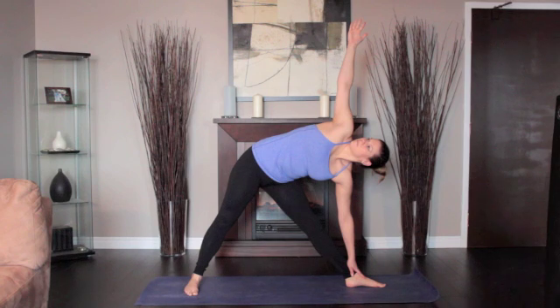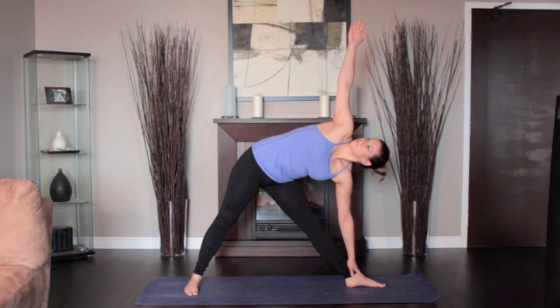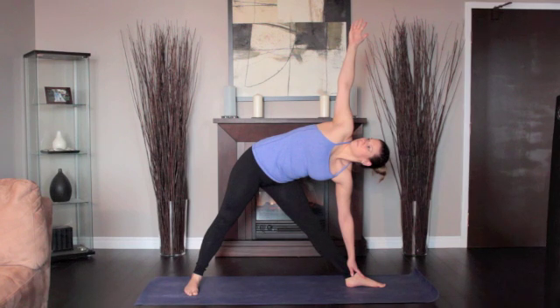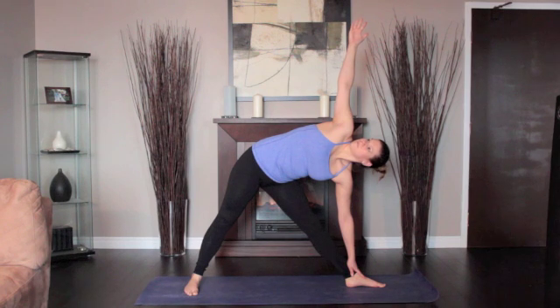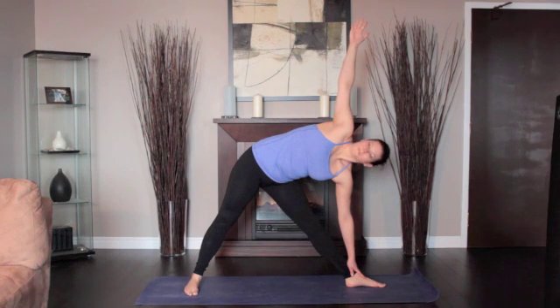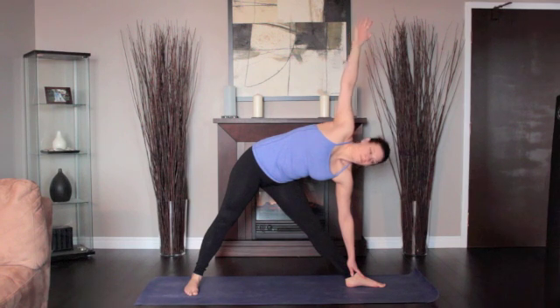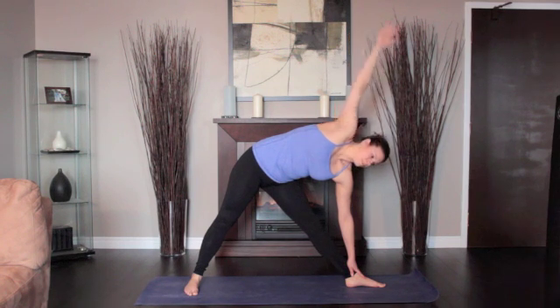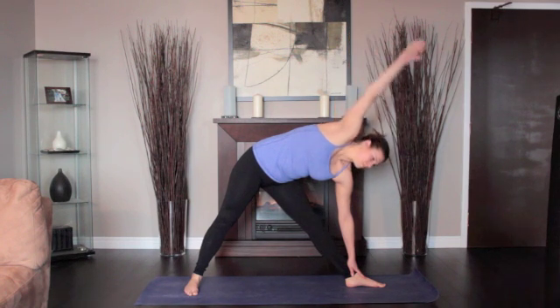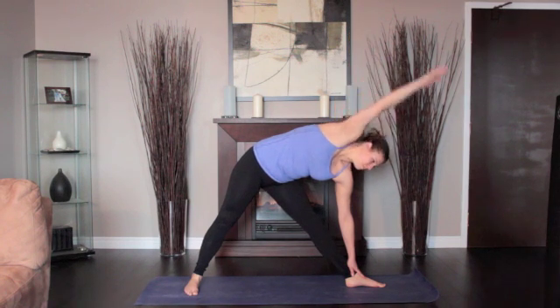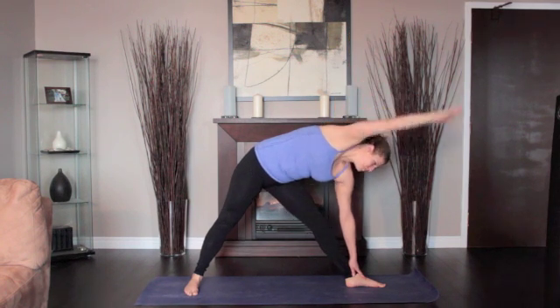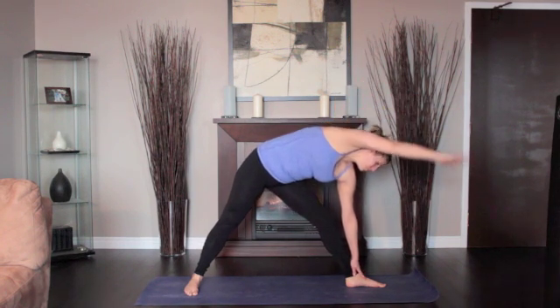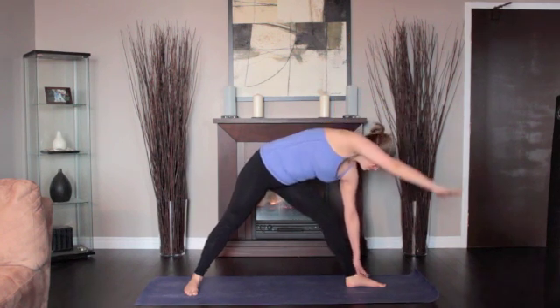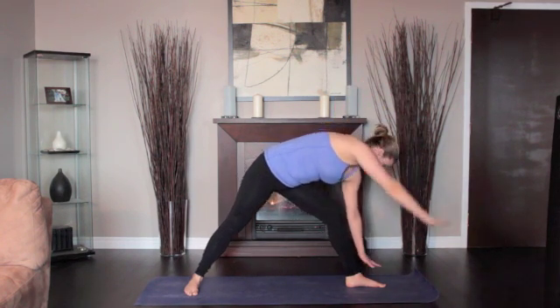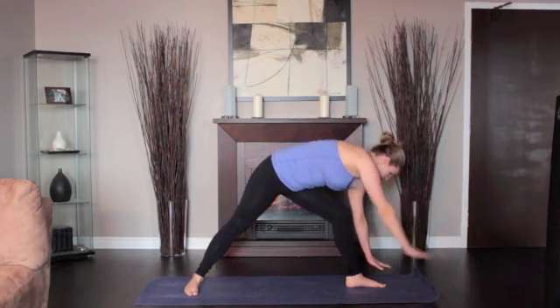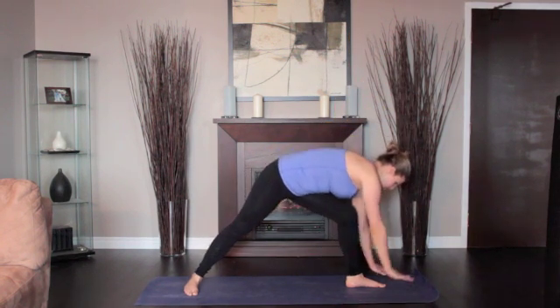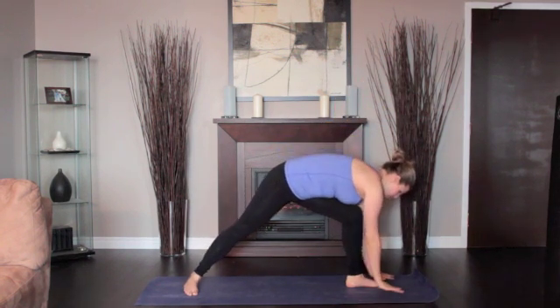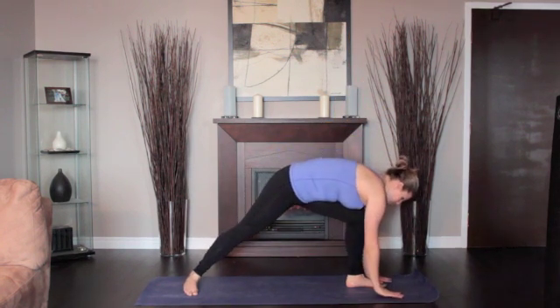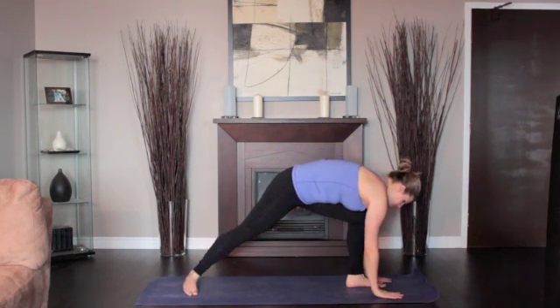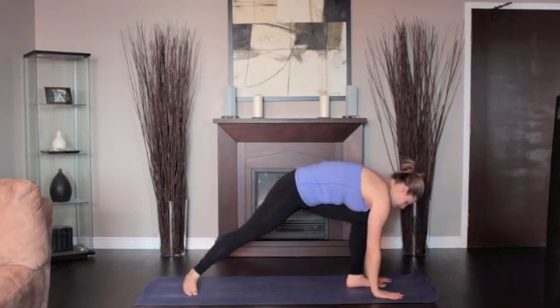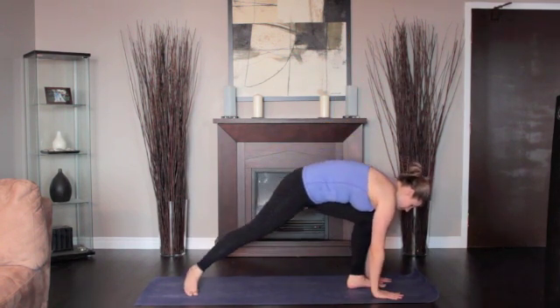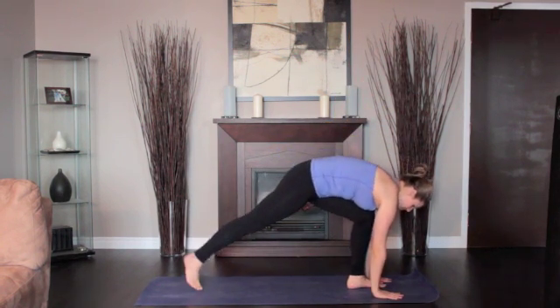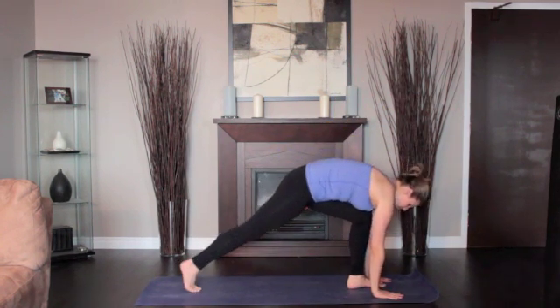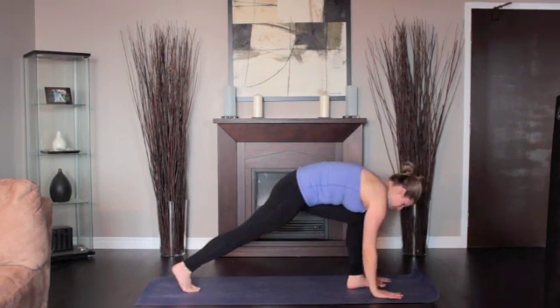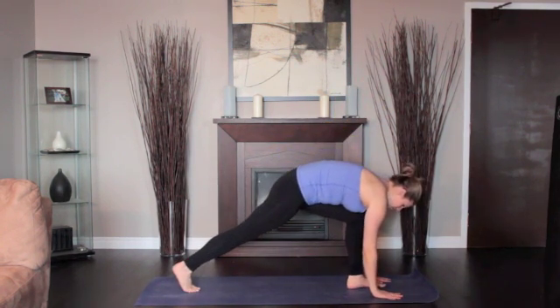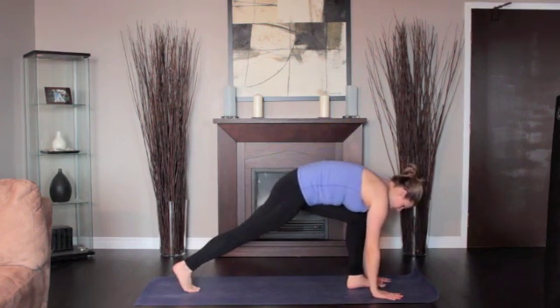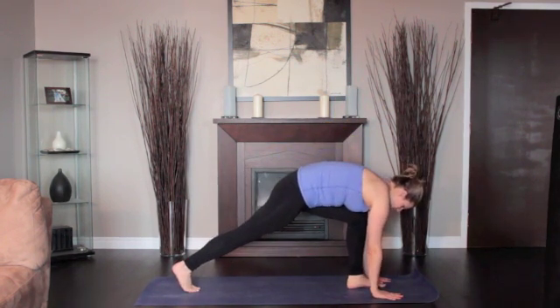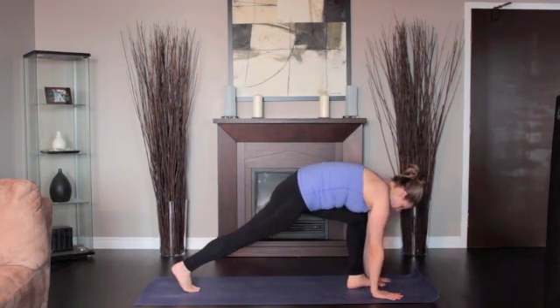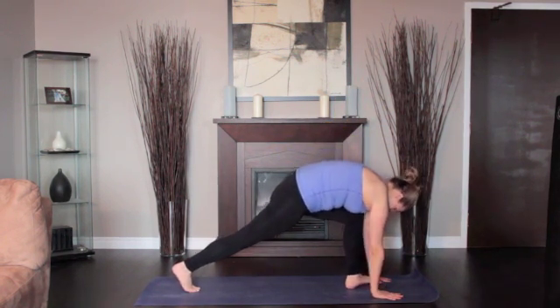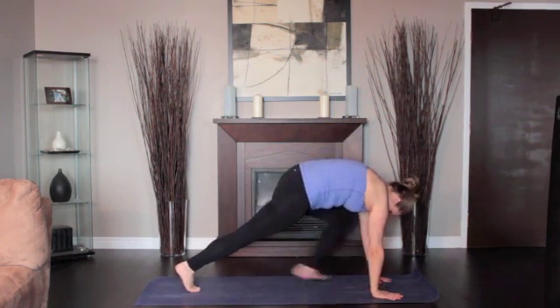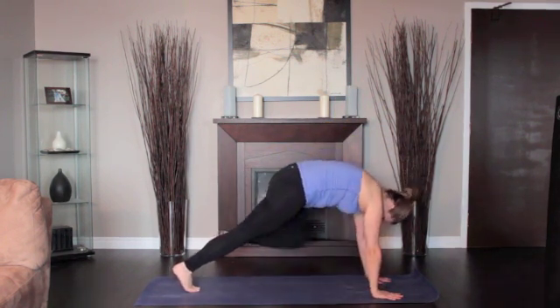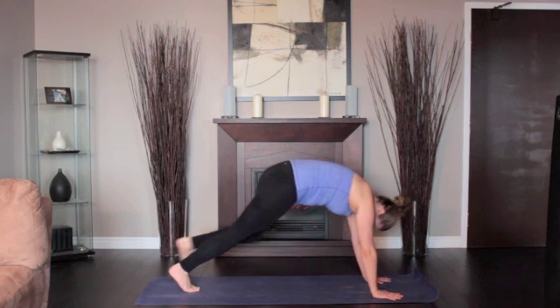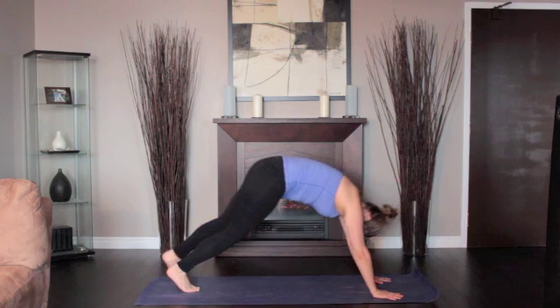Stay in this pose for 30 seconds to 1 minute. Return to downward dog.